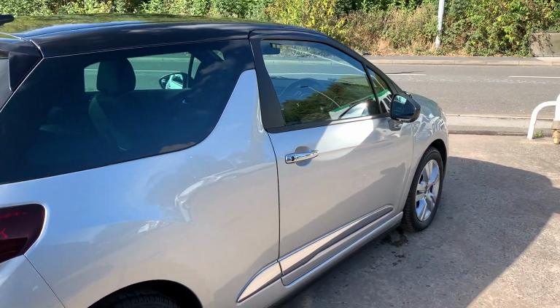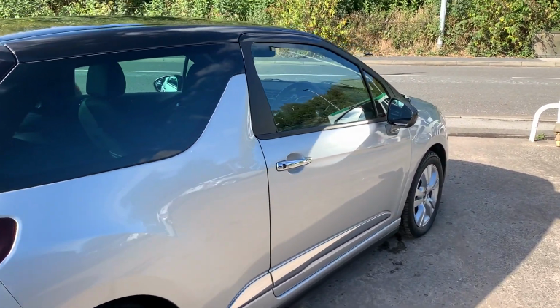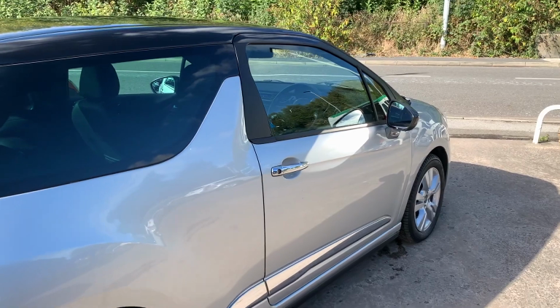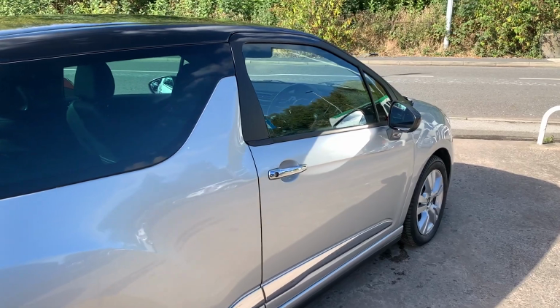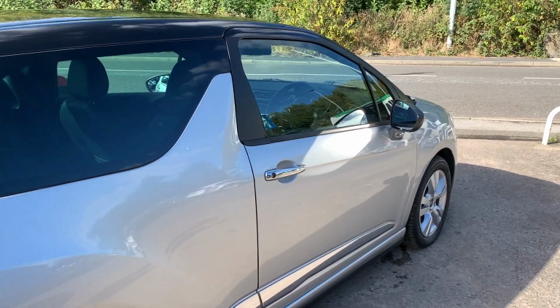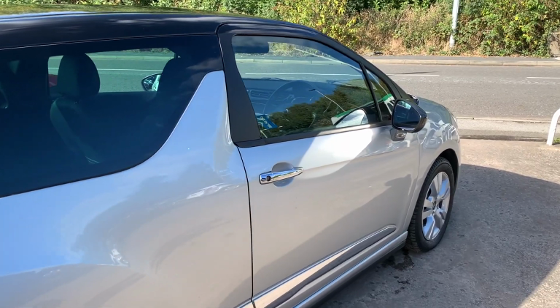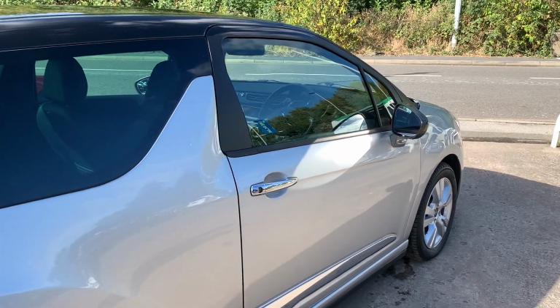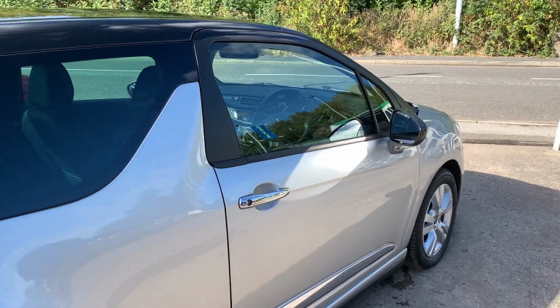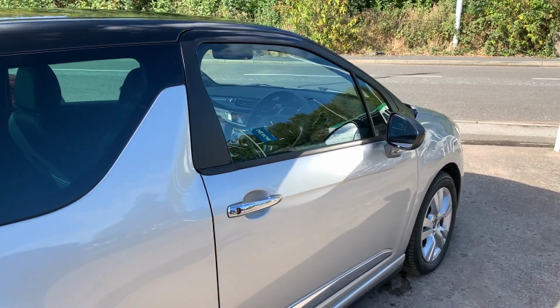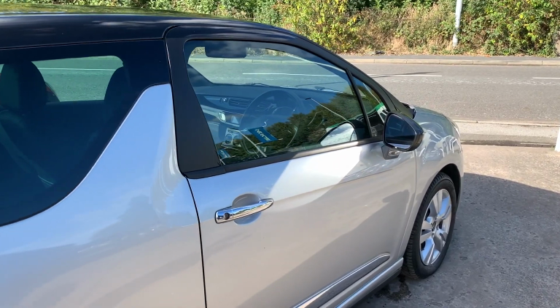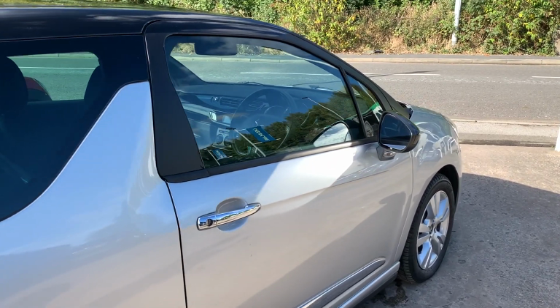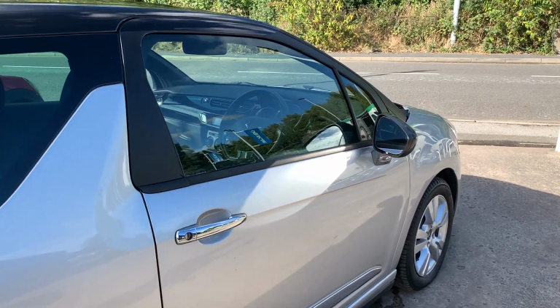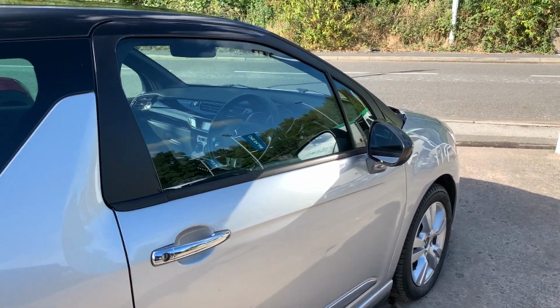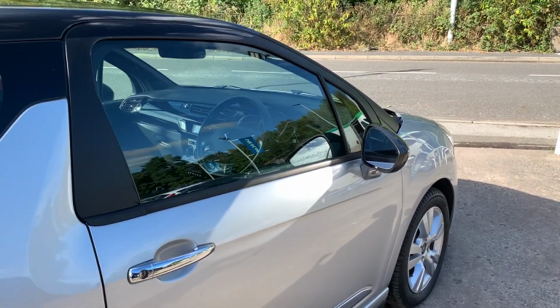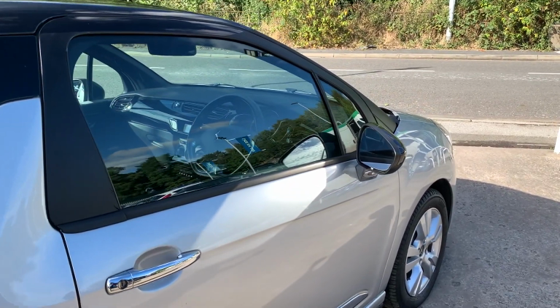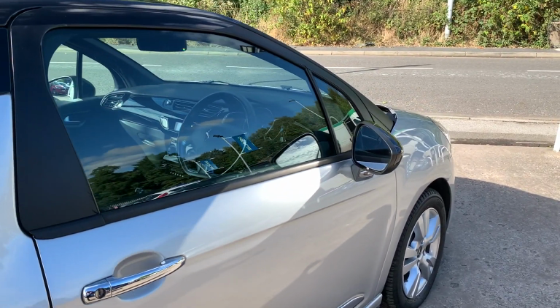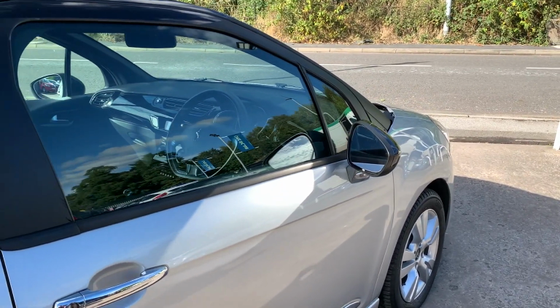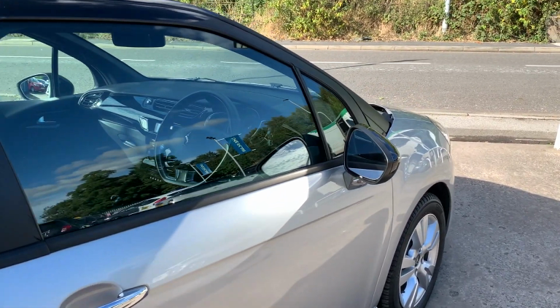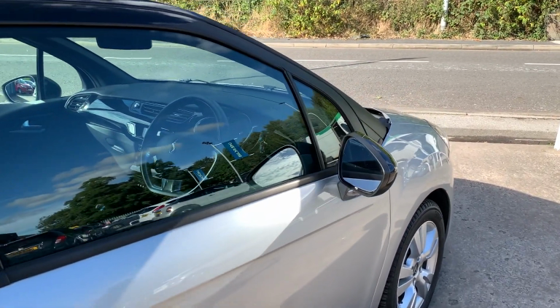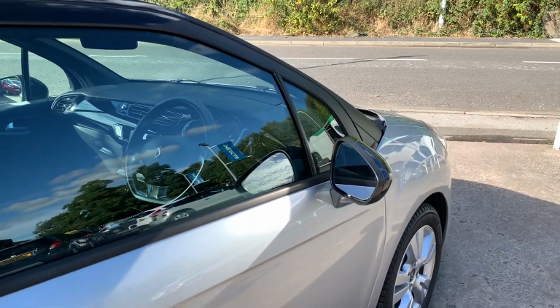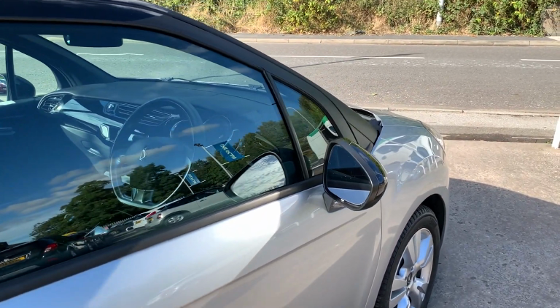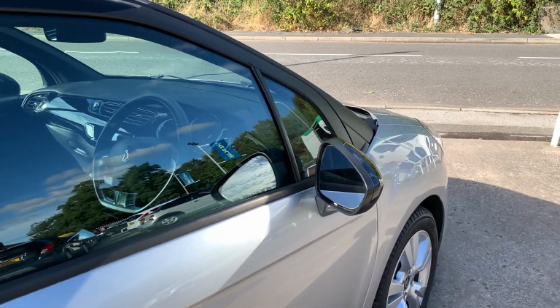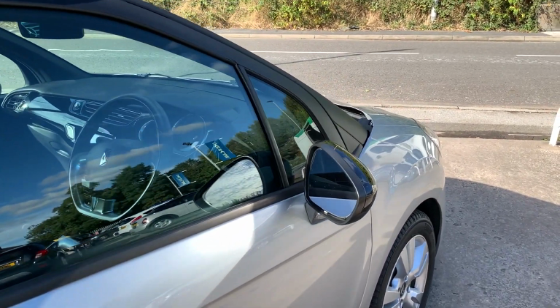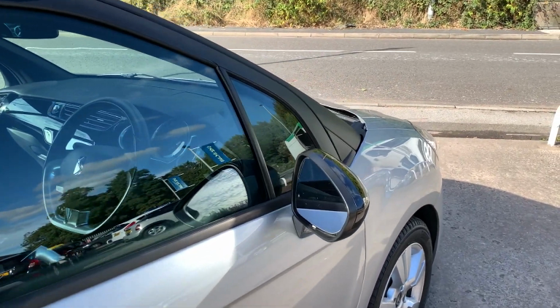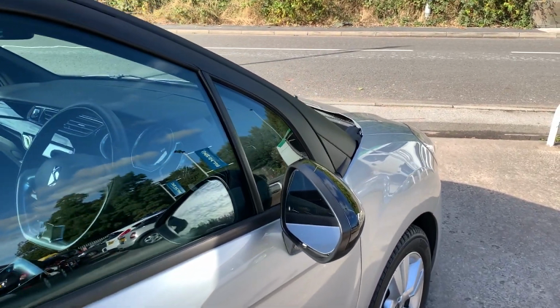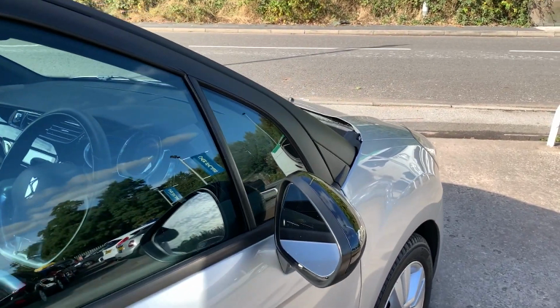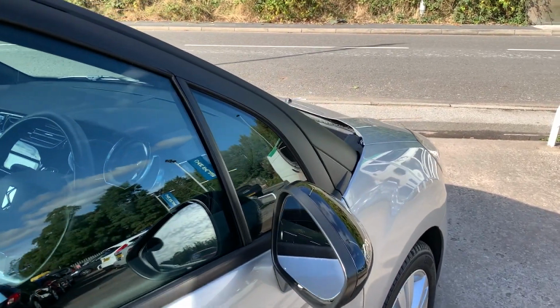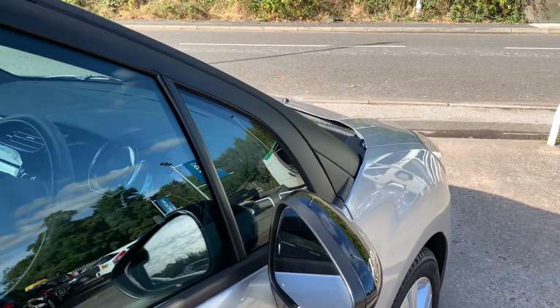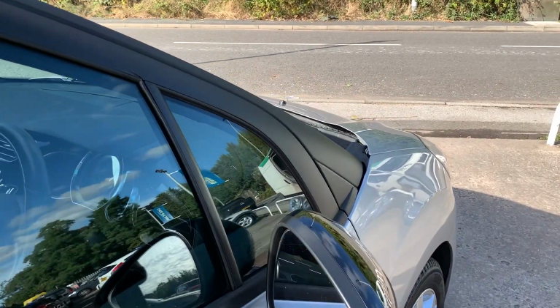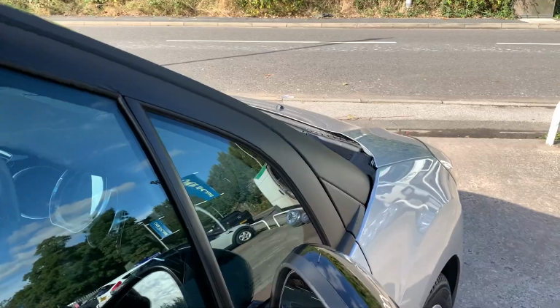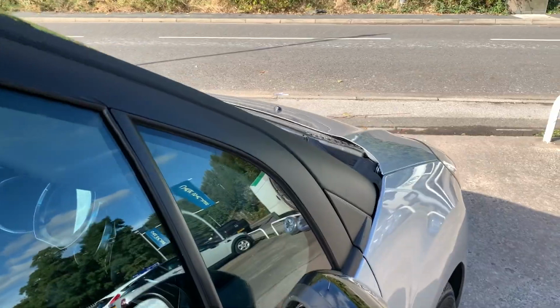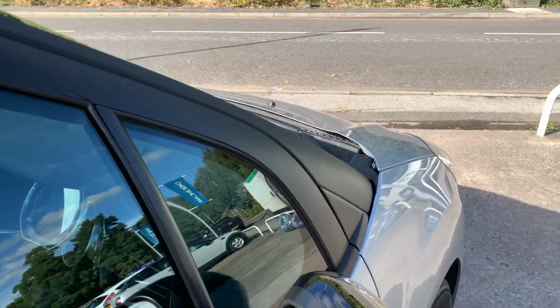The car has a service history and road tax is exempt at £0. I'll show you inside.